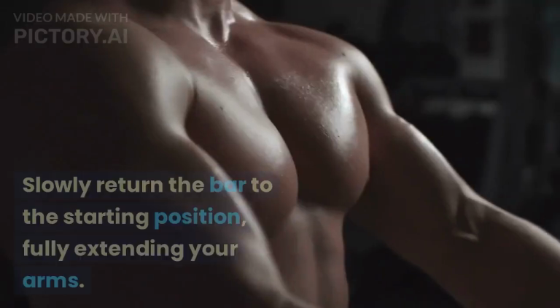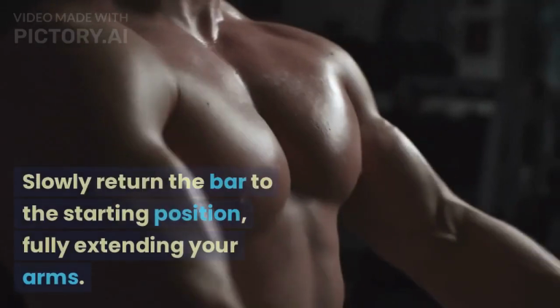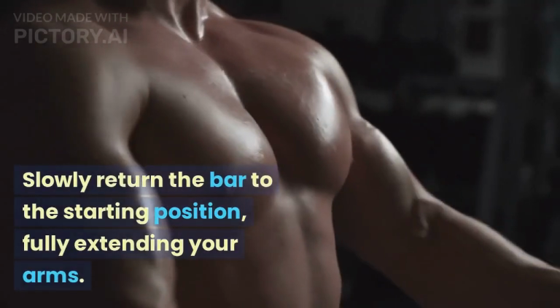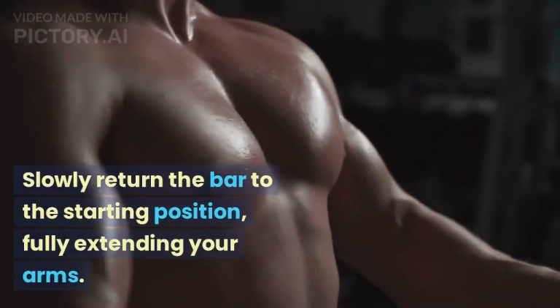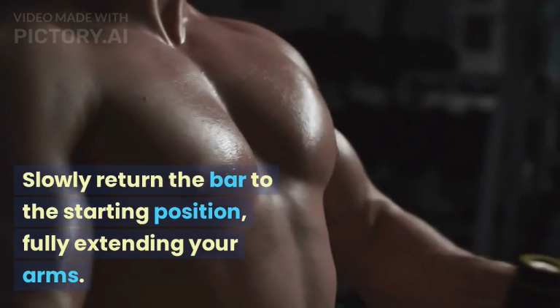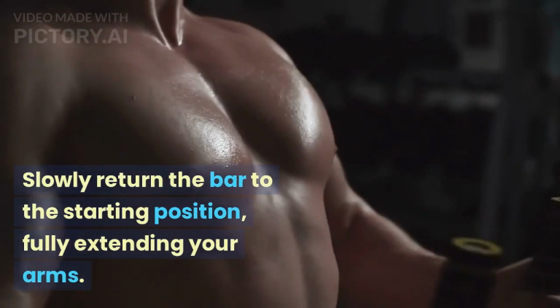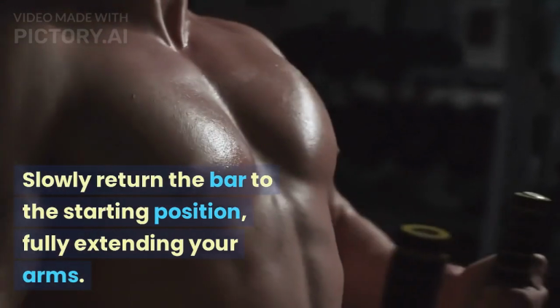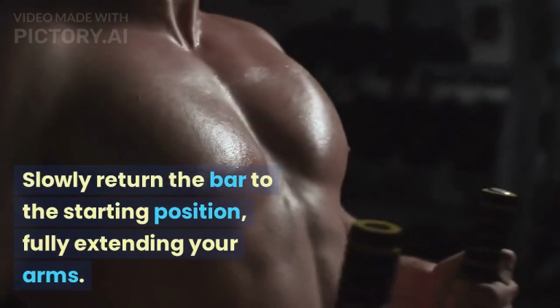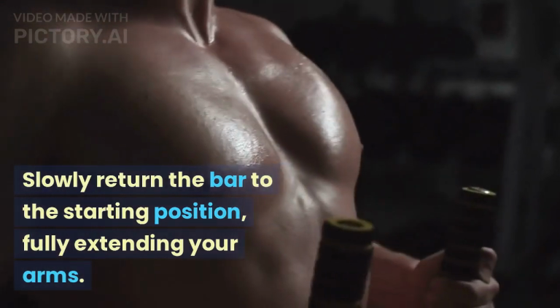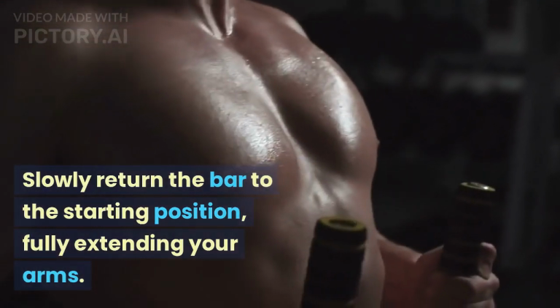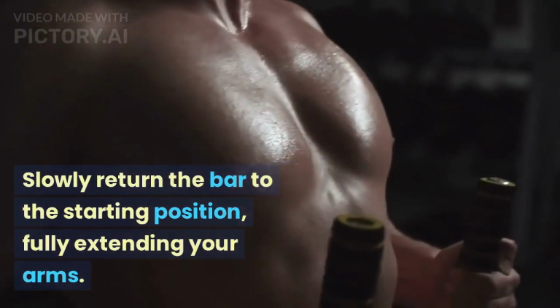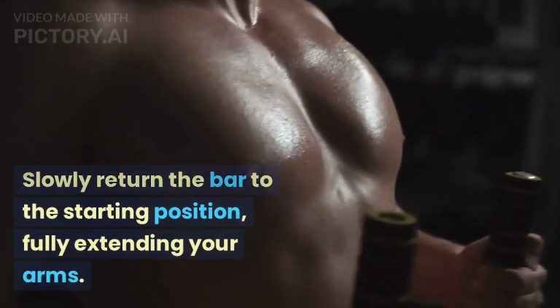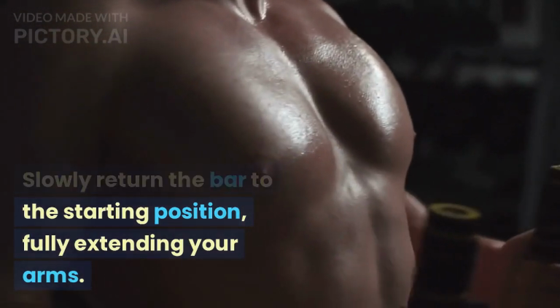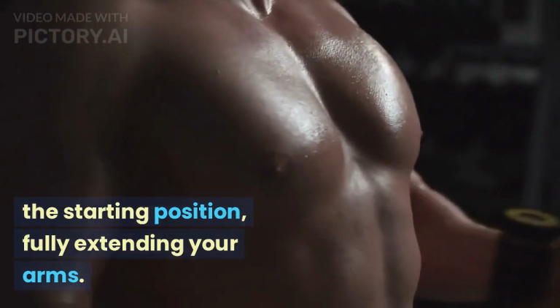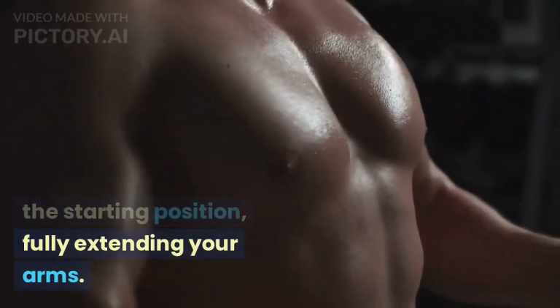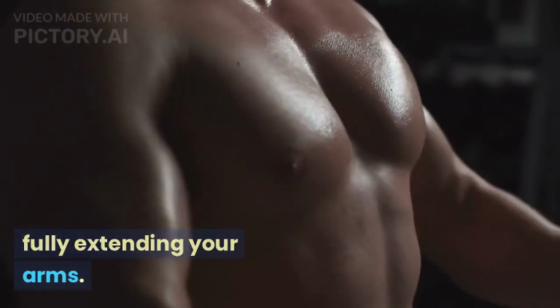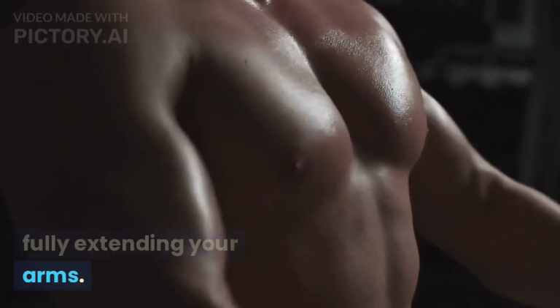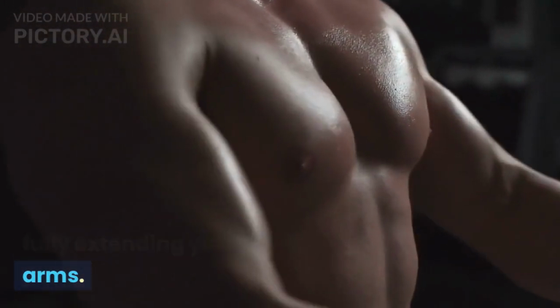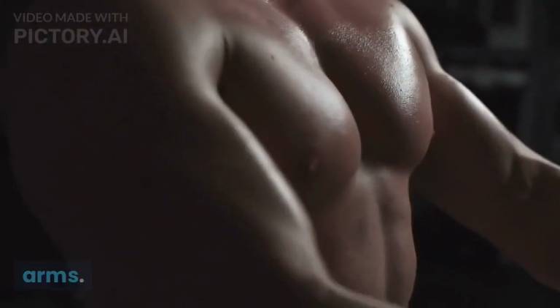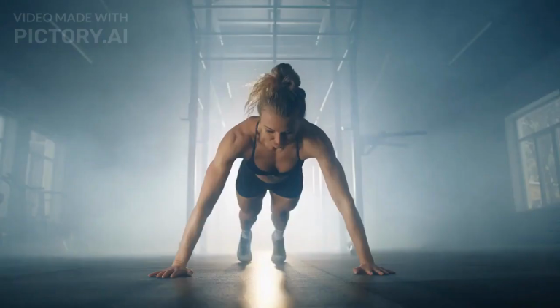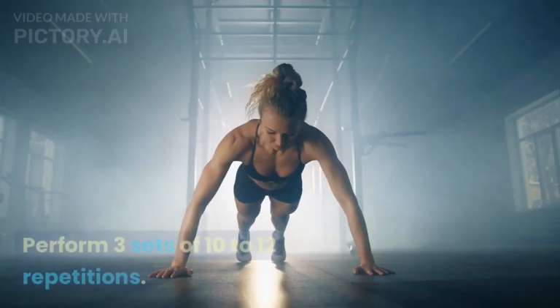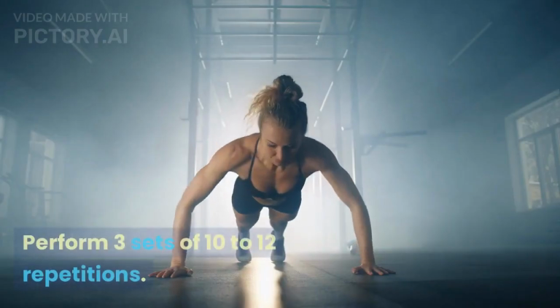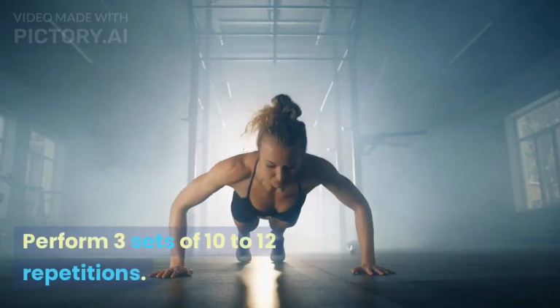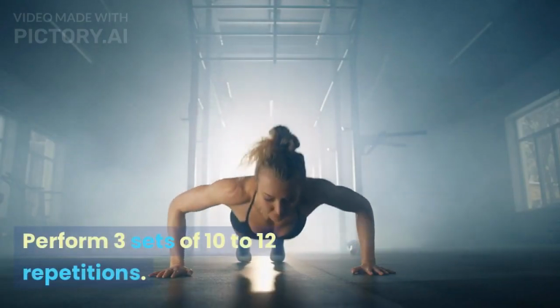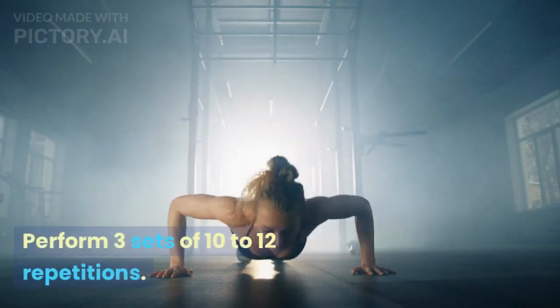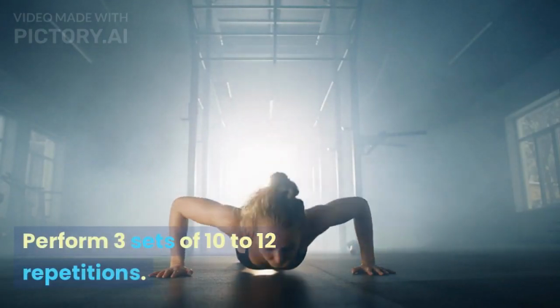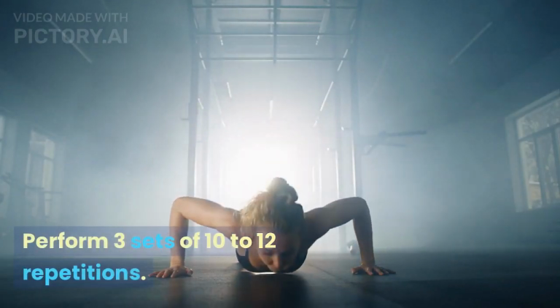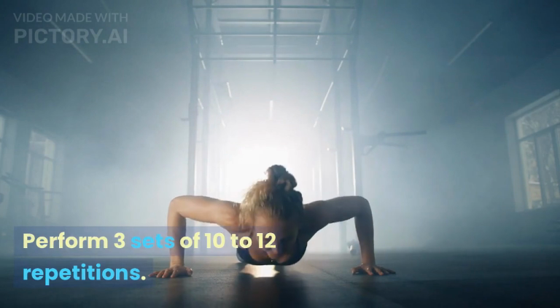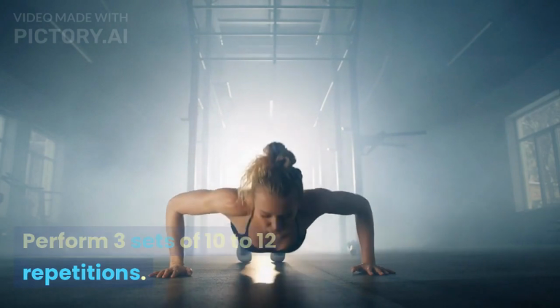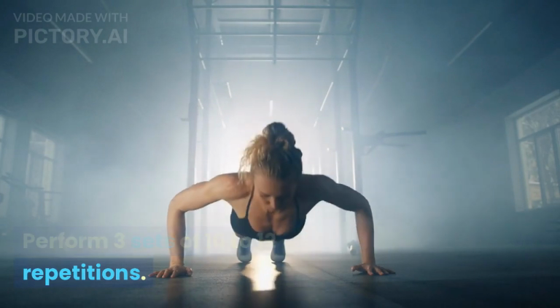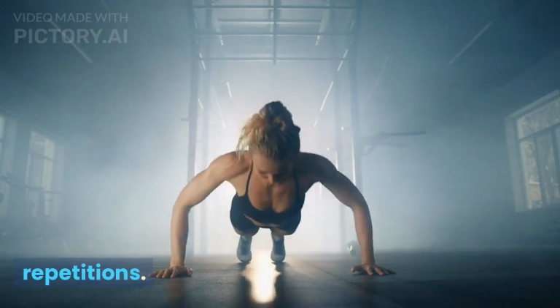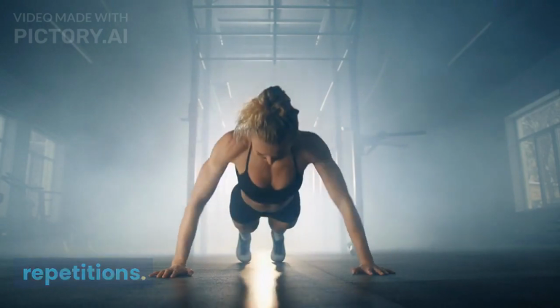Slowly return the bar to the starting position, fully extending your arms. Perform three sets of ten to twelve repetitions.